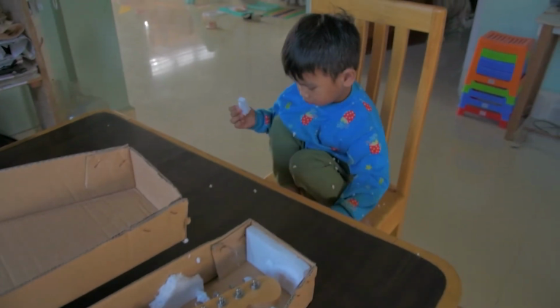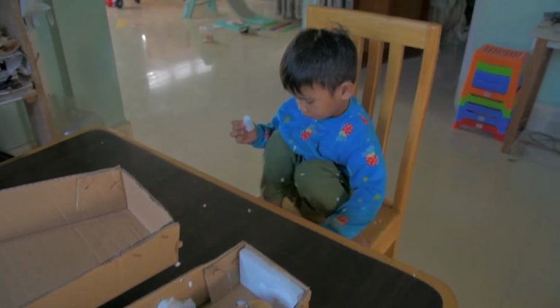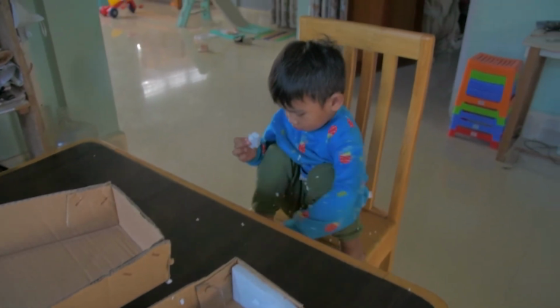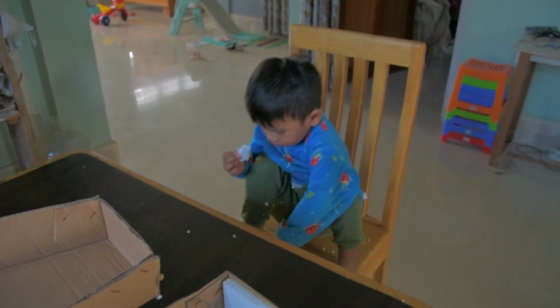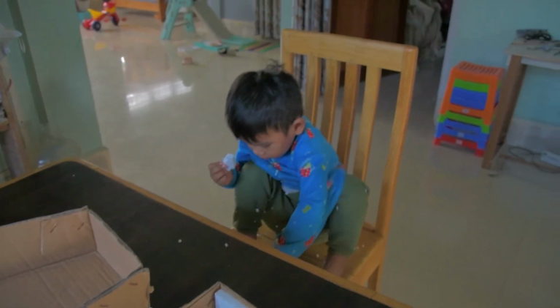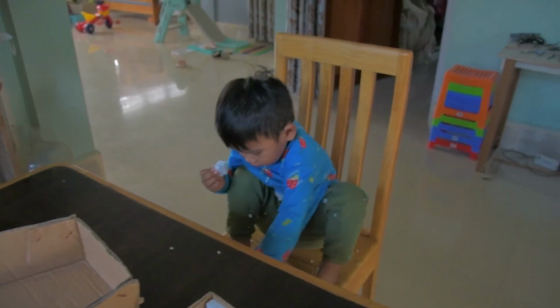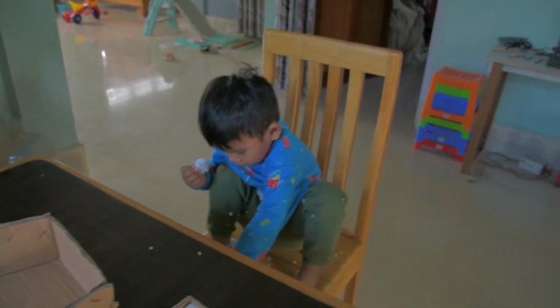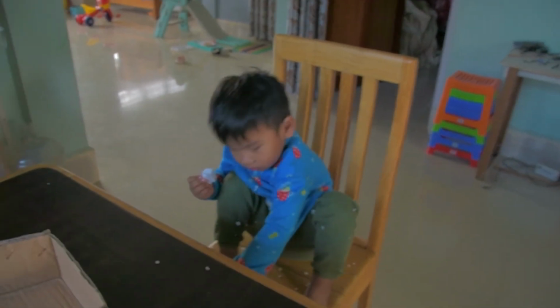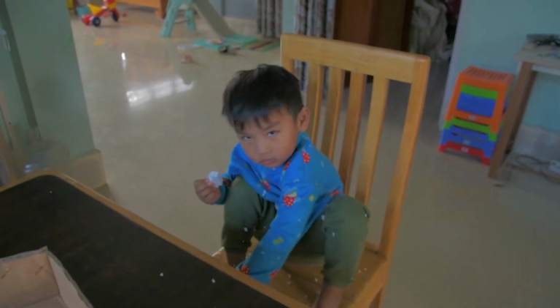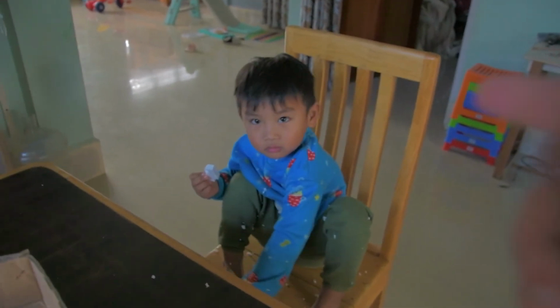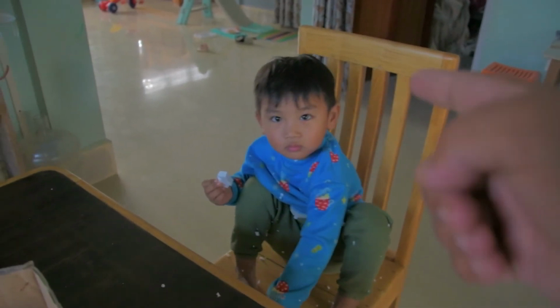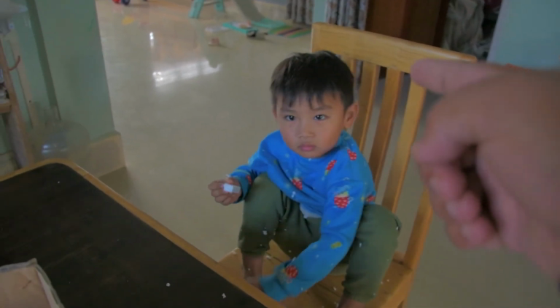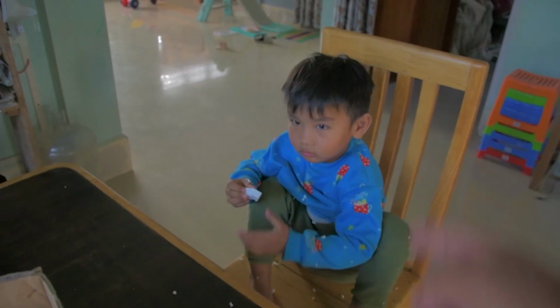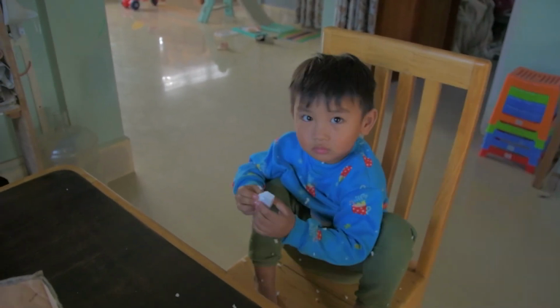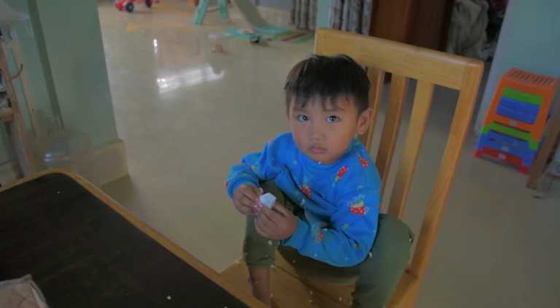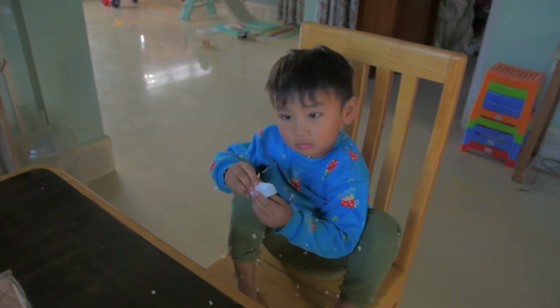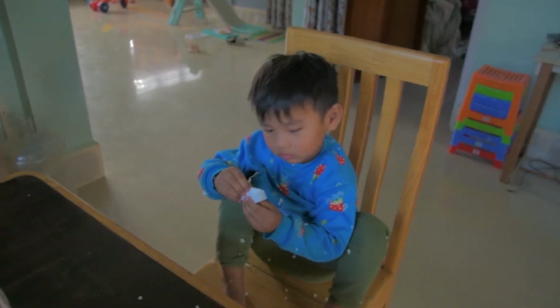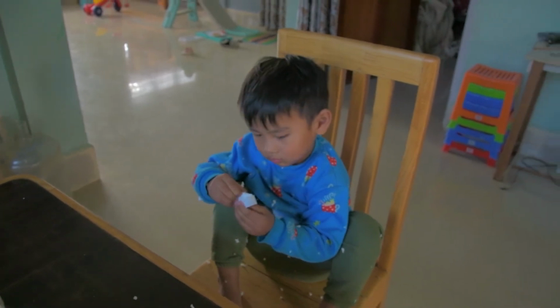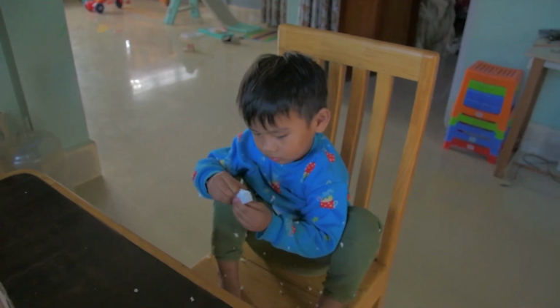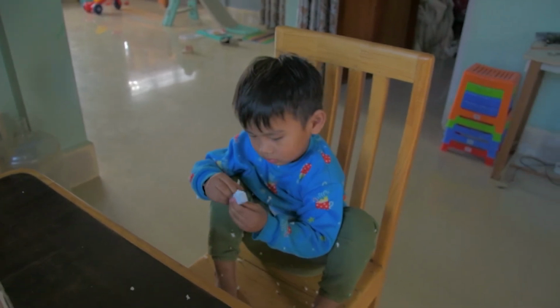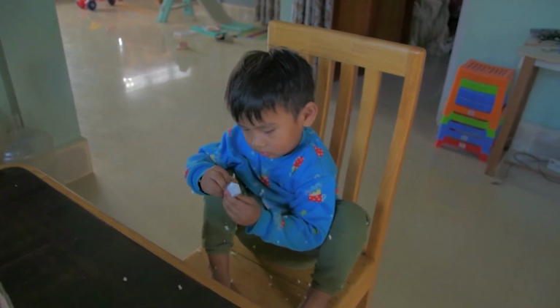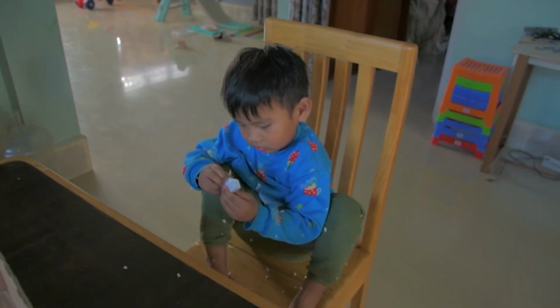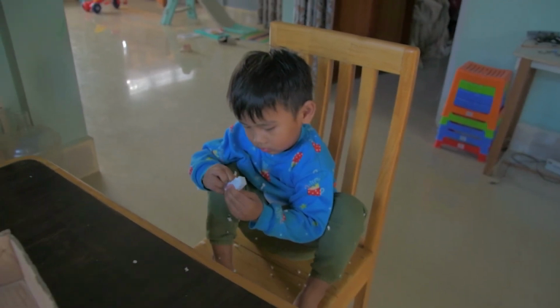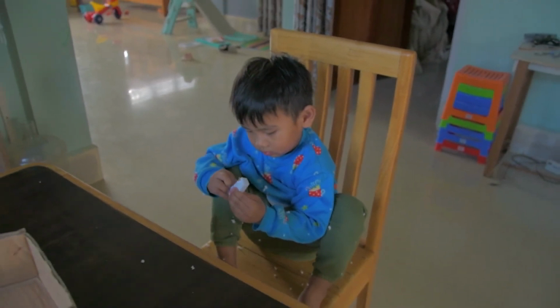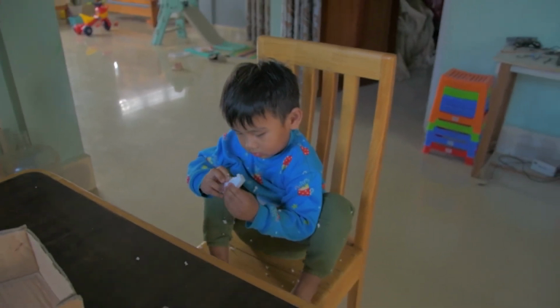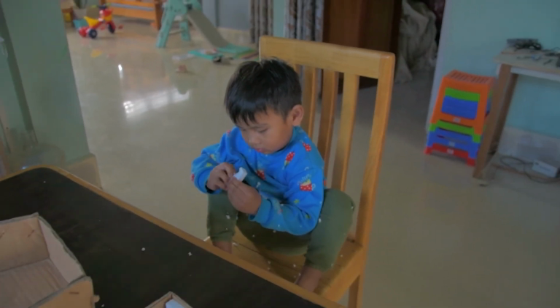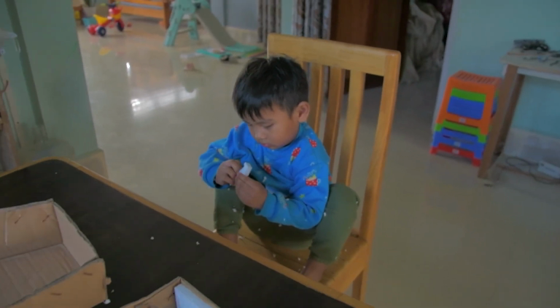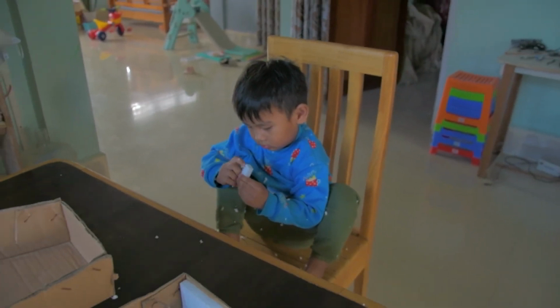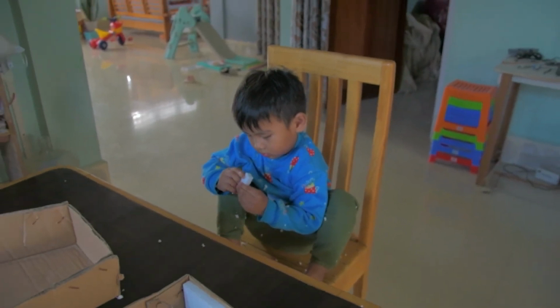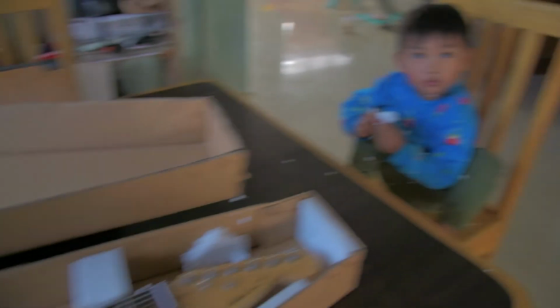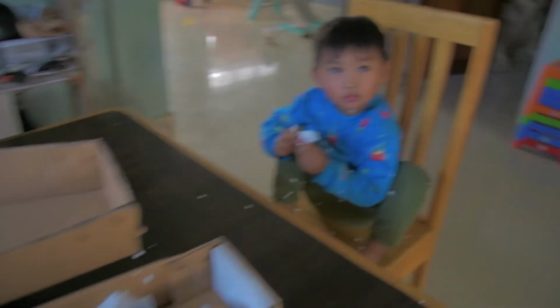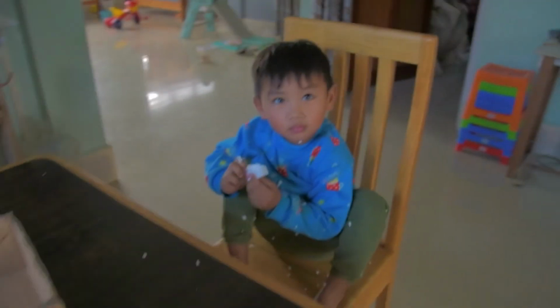And here's Leo assisting me in opening the box — say hi!